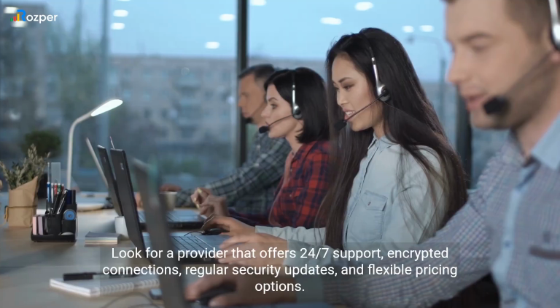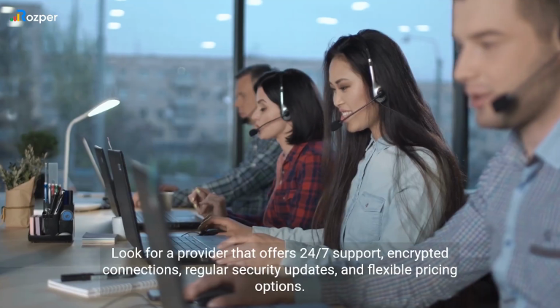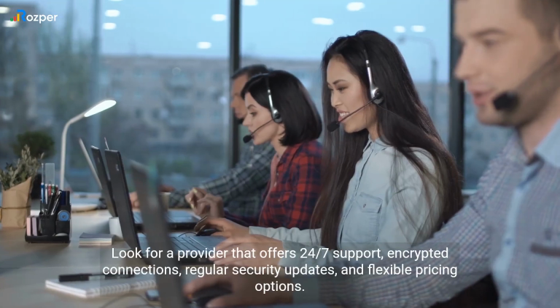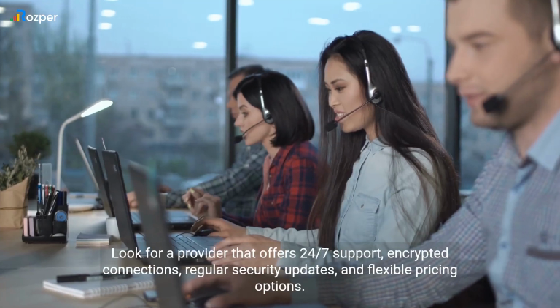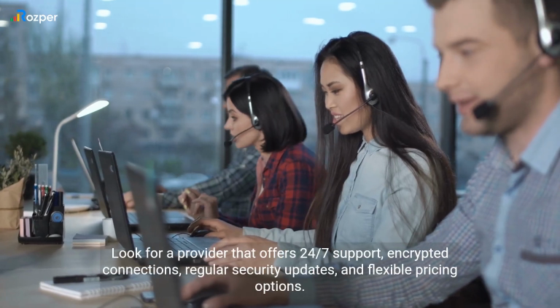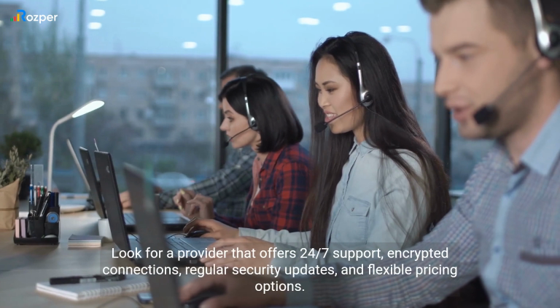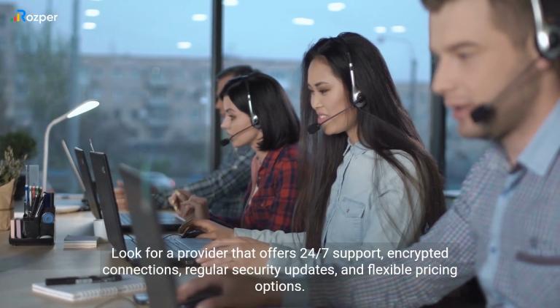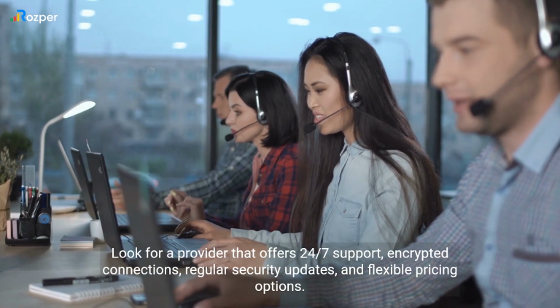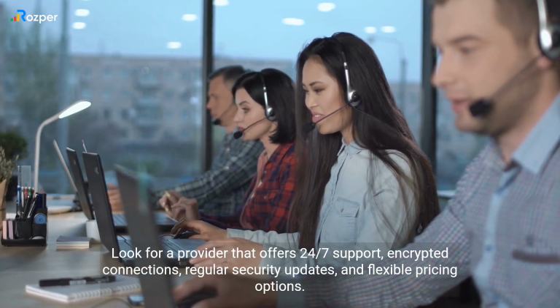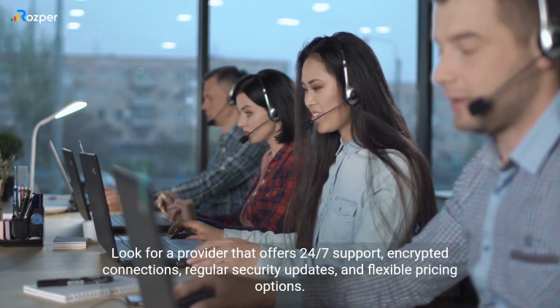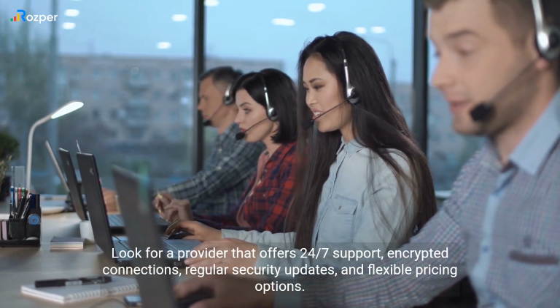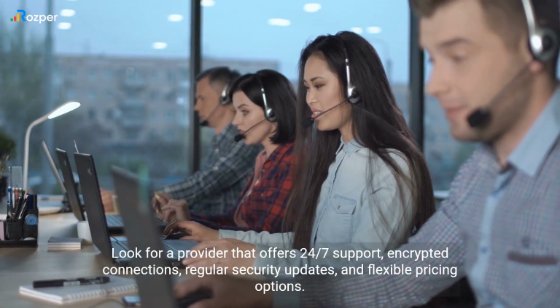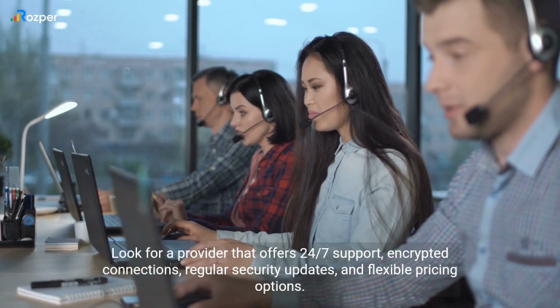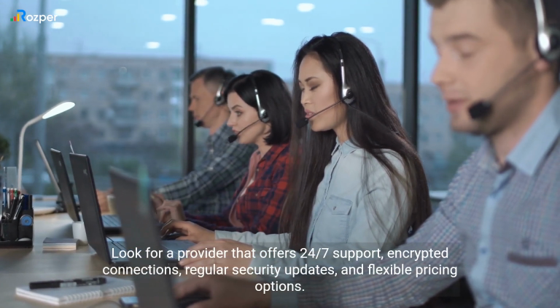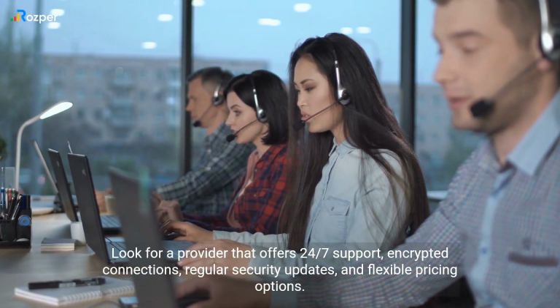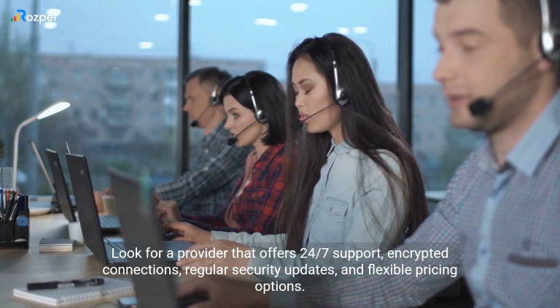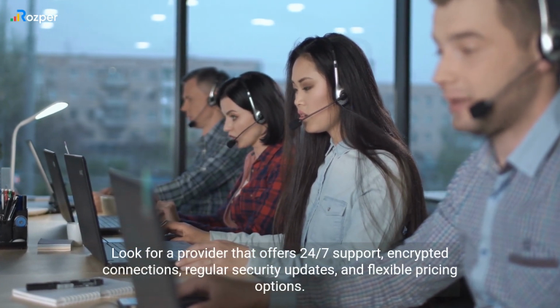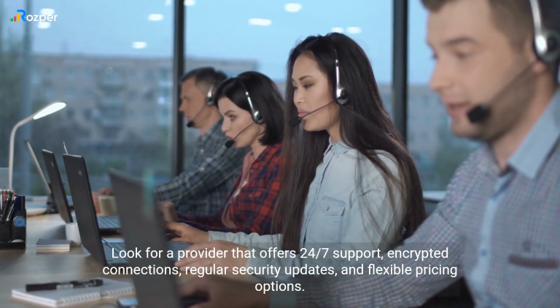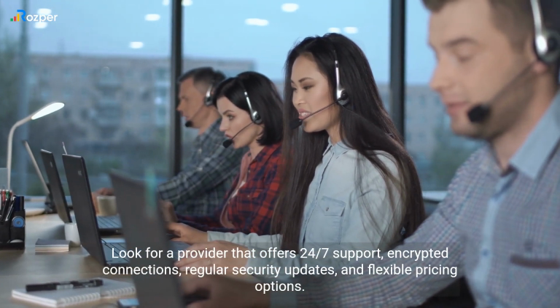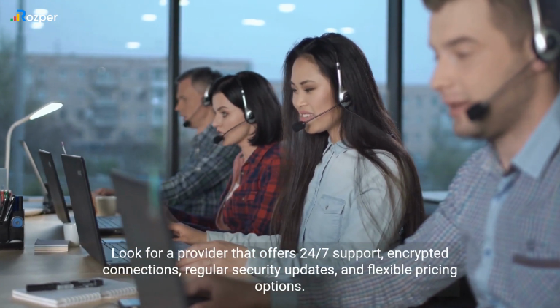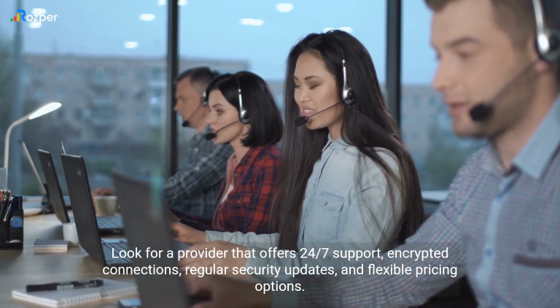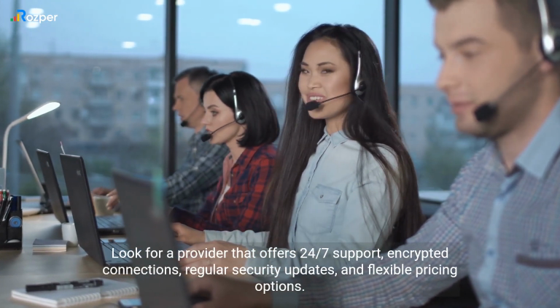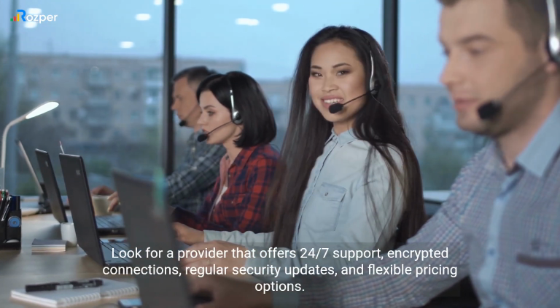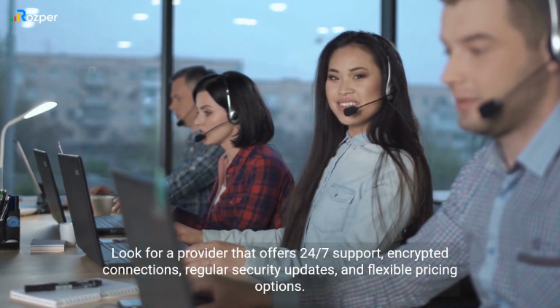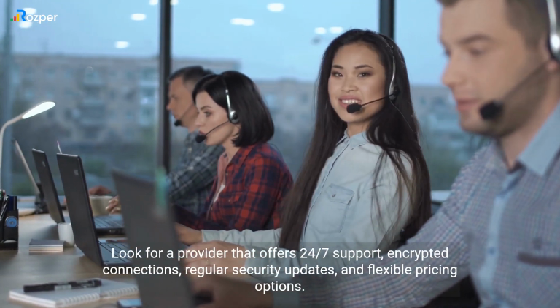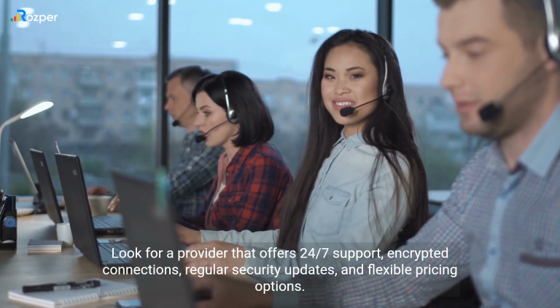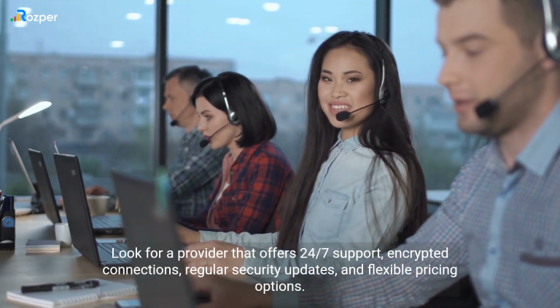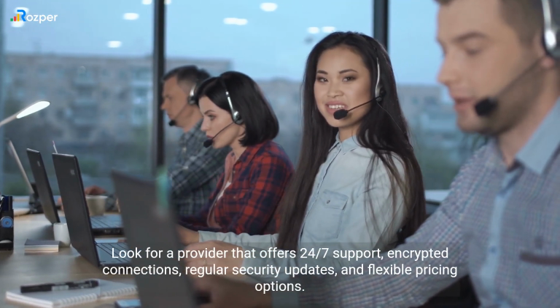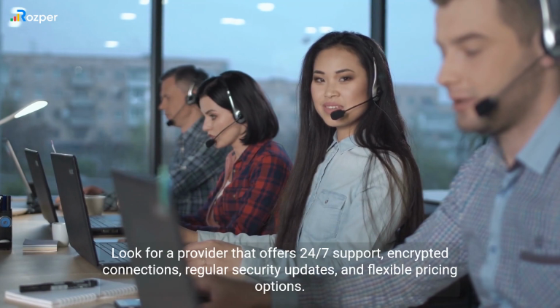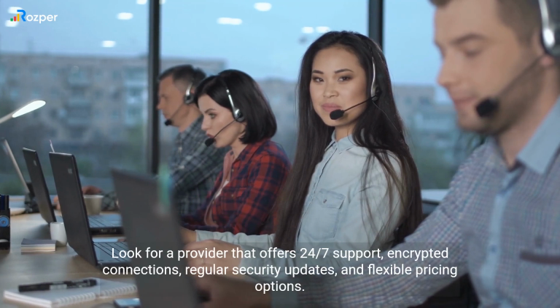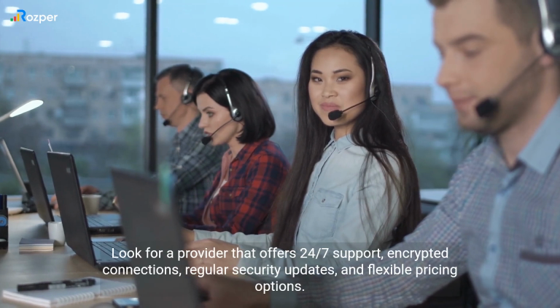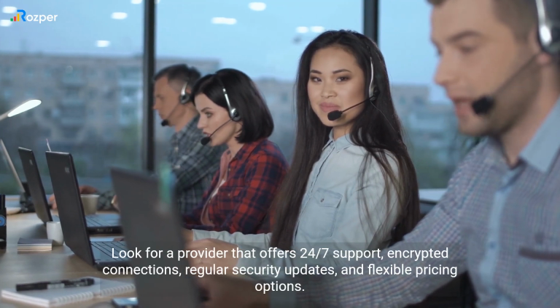Look for a provider that offers 24-7 support, encrypted connections, regular security updates, and flexible pricing options.